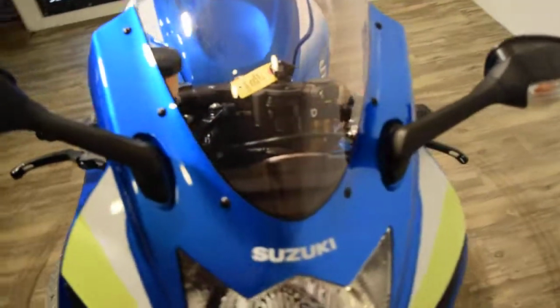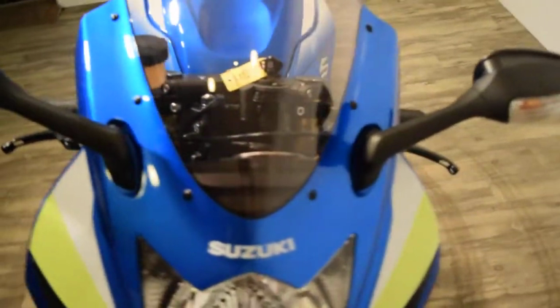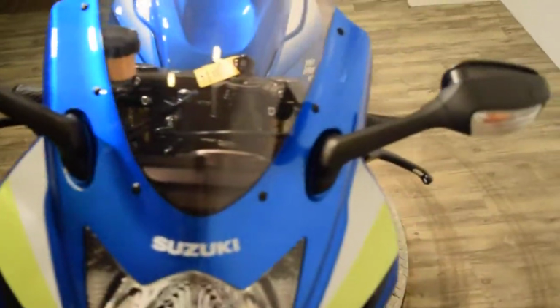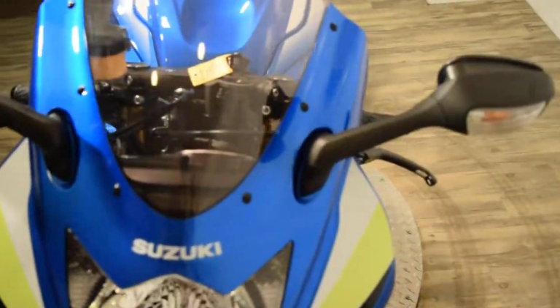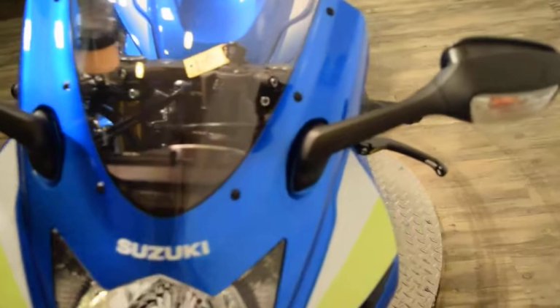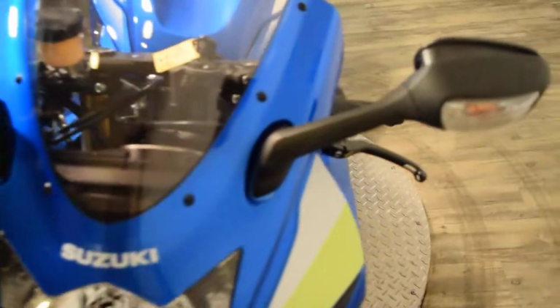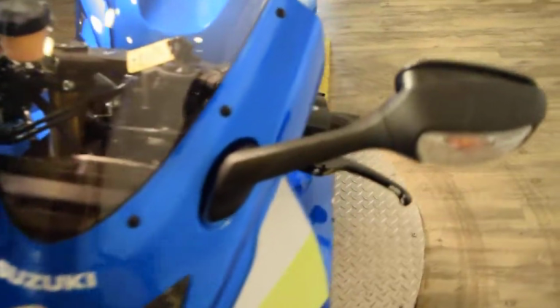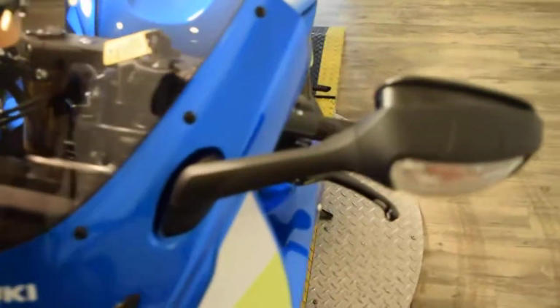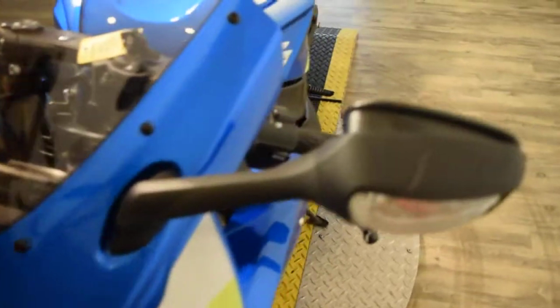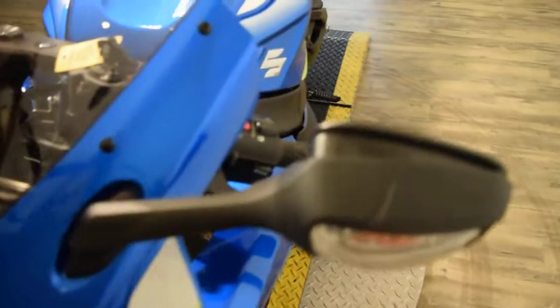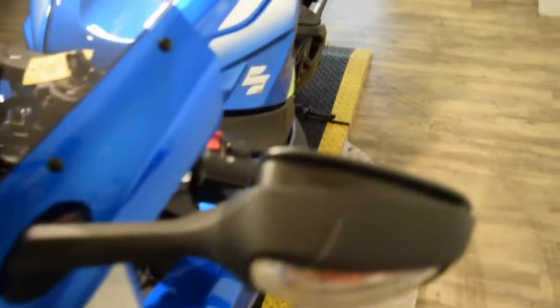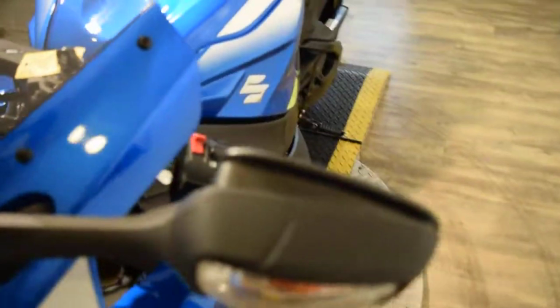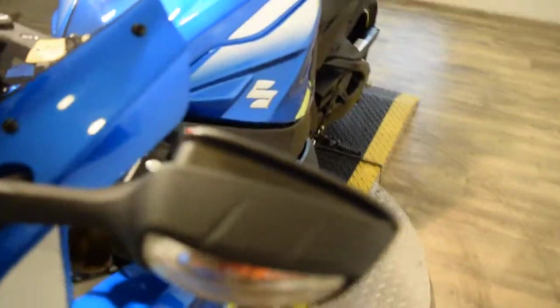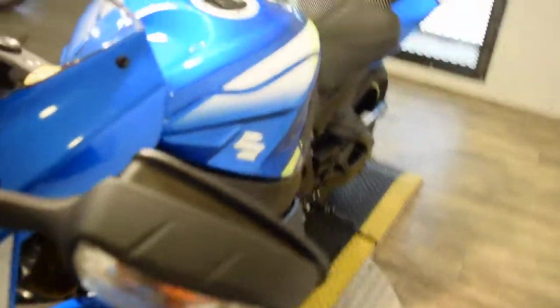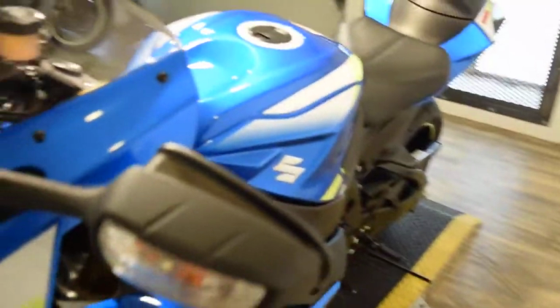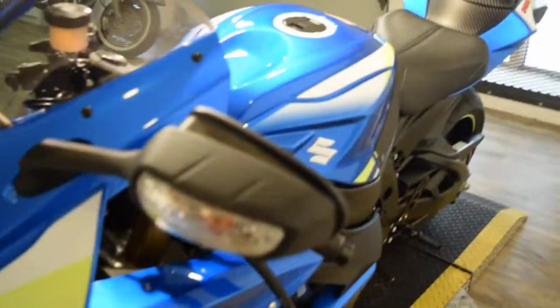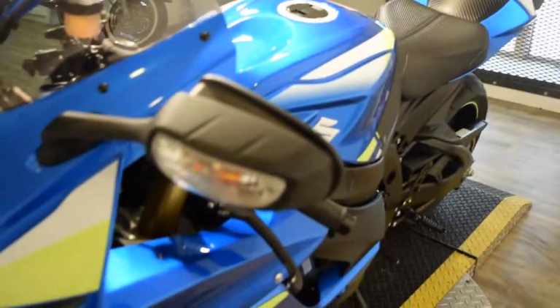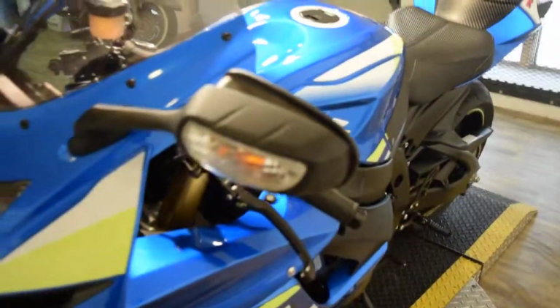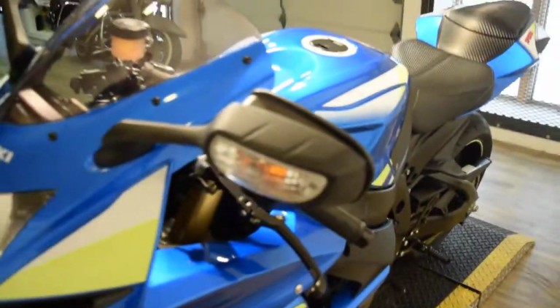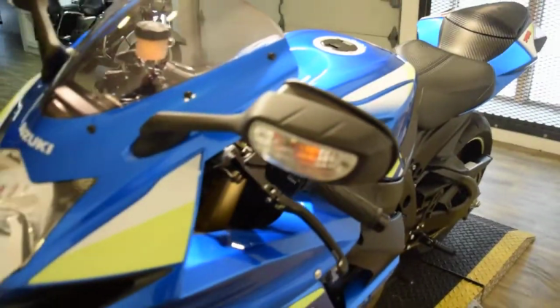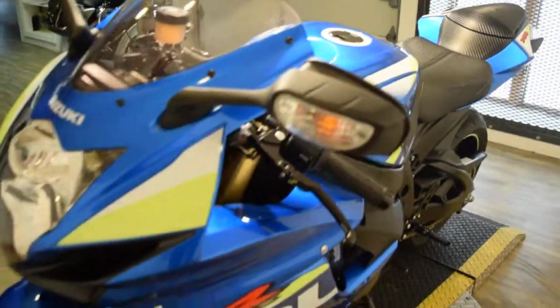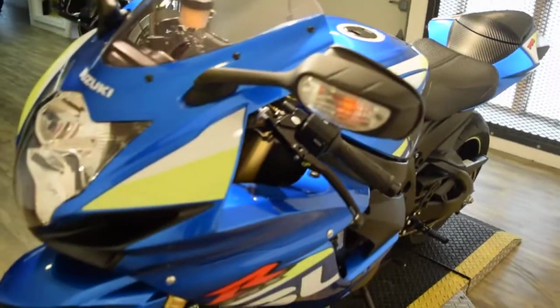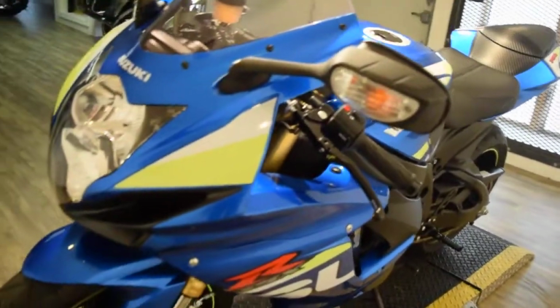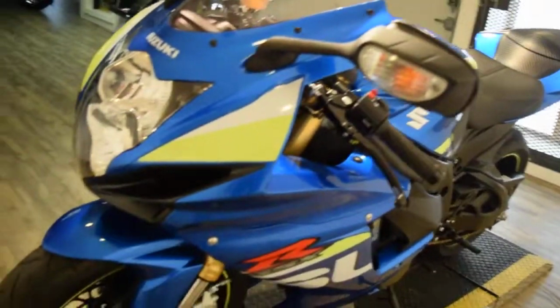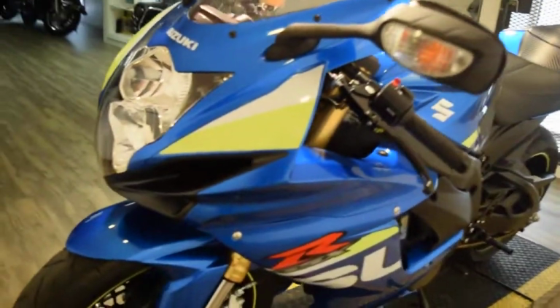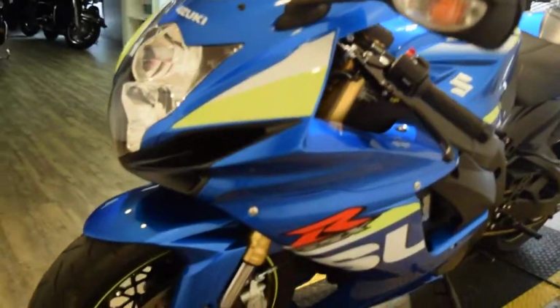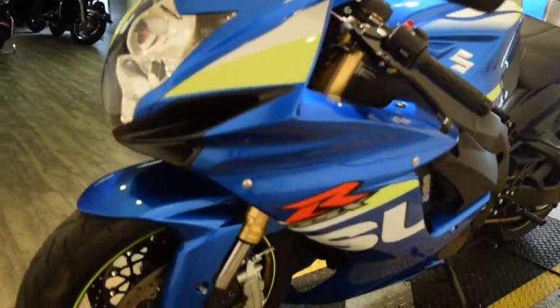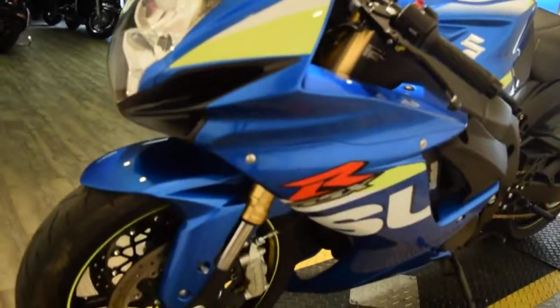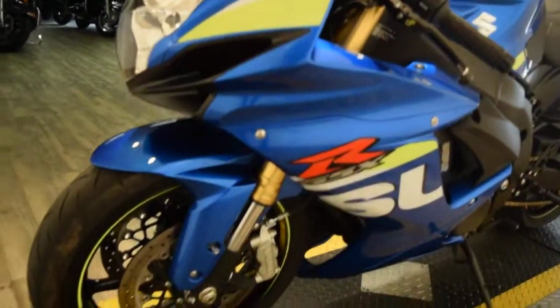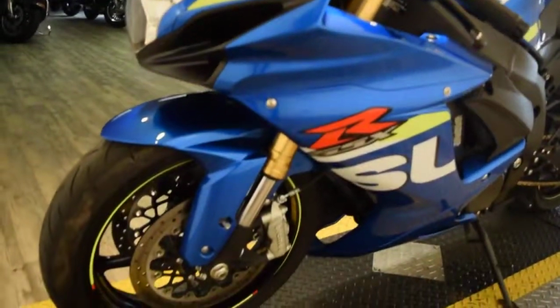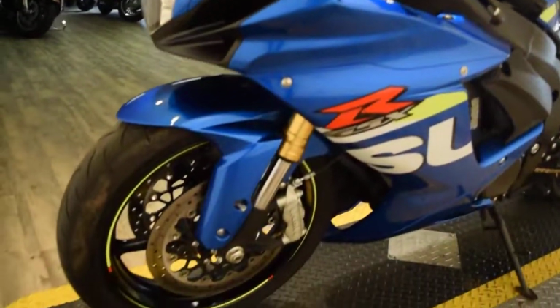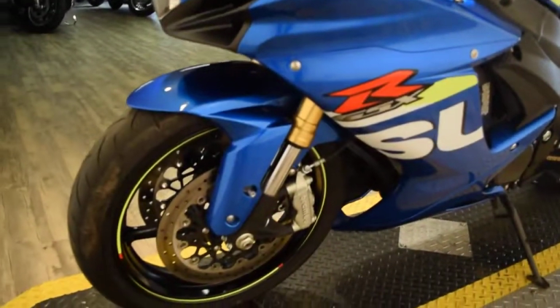This bike has been serviced and safety inspected and it's ready for the road. It only has two thousand and eight miles on it.